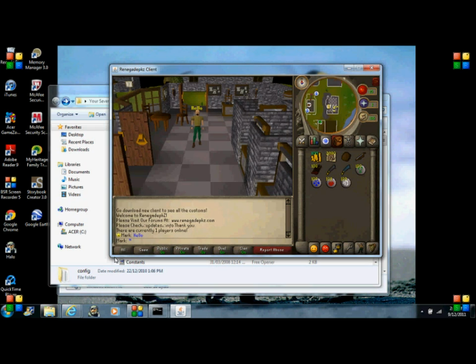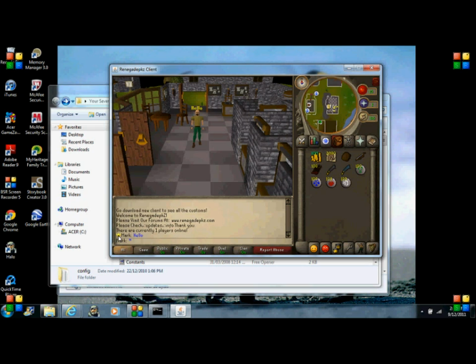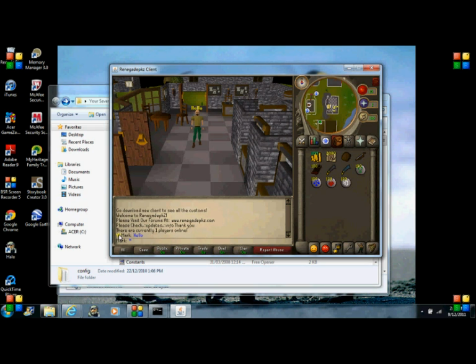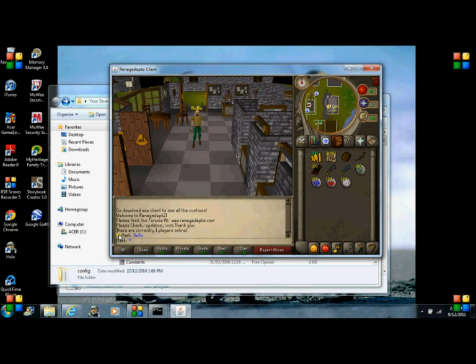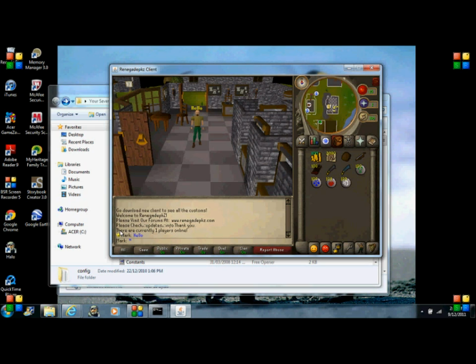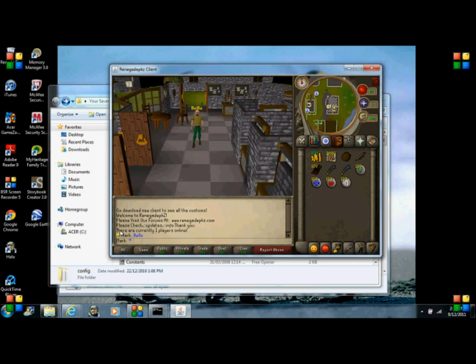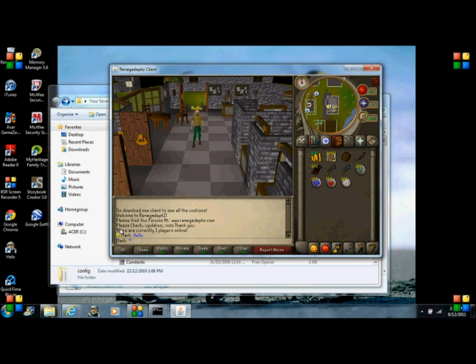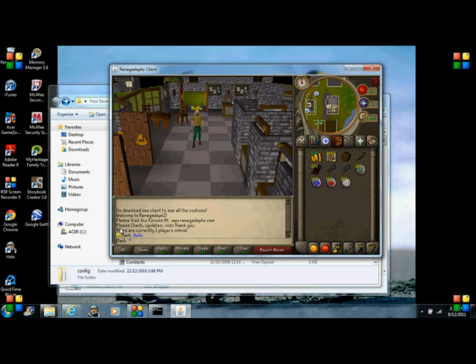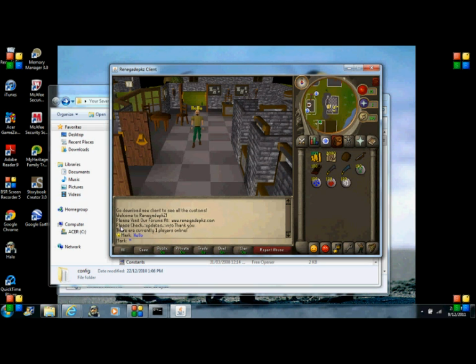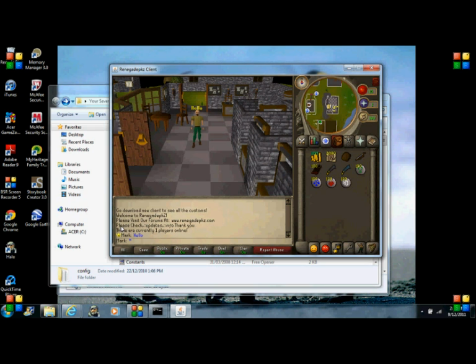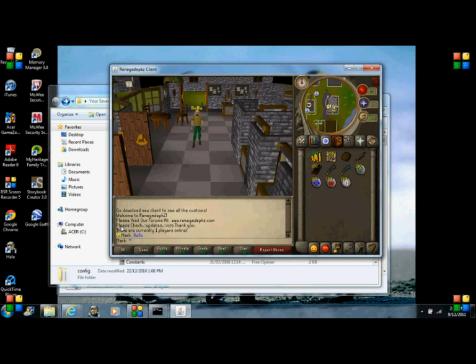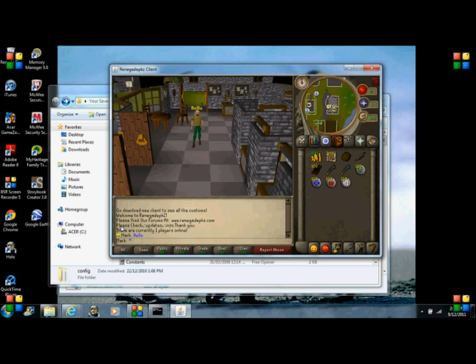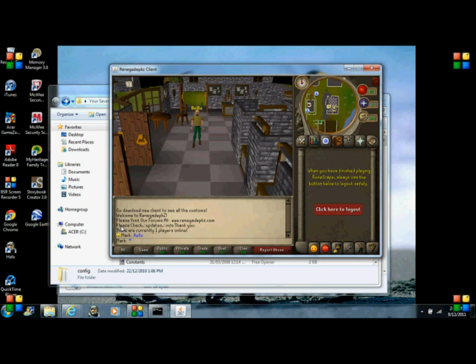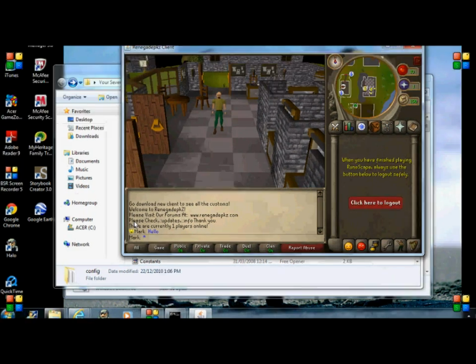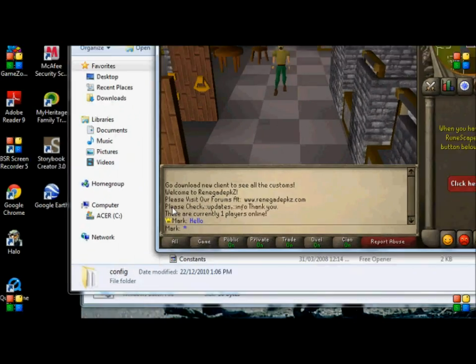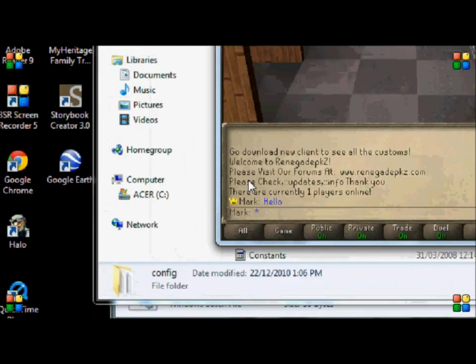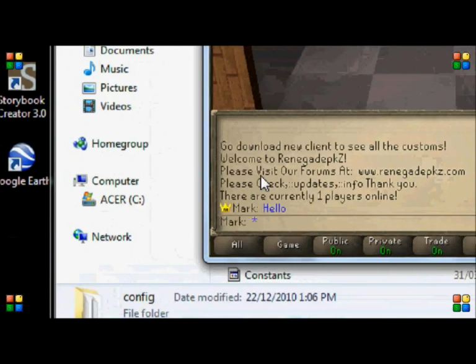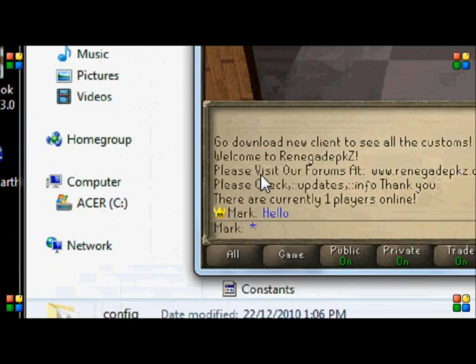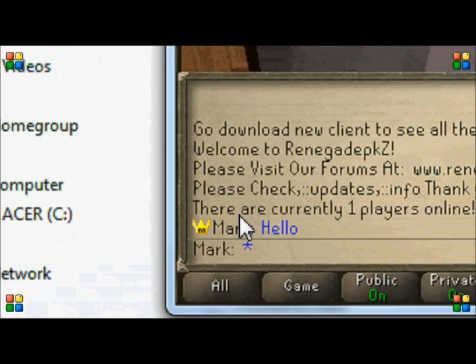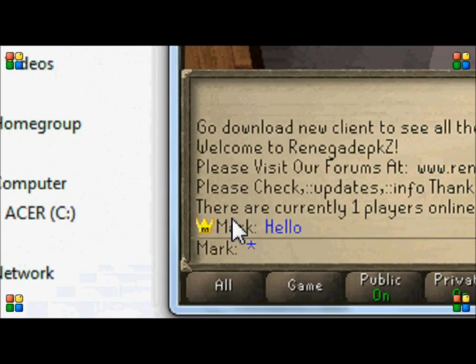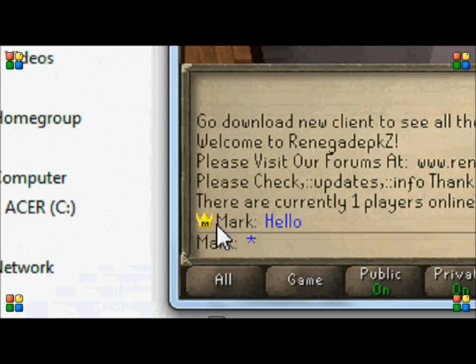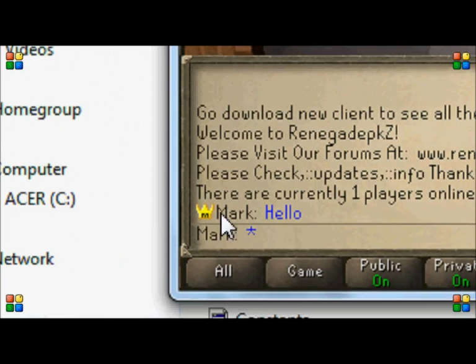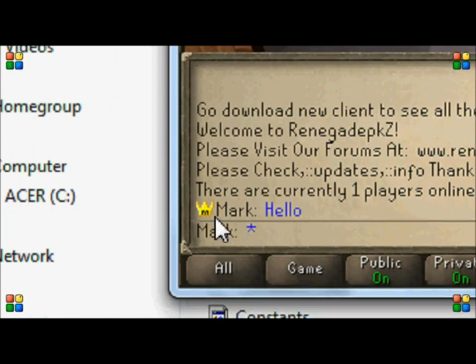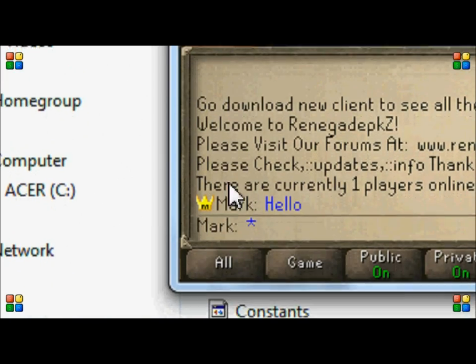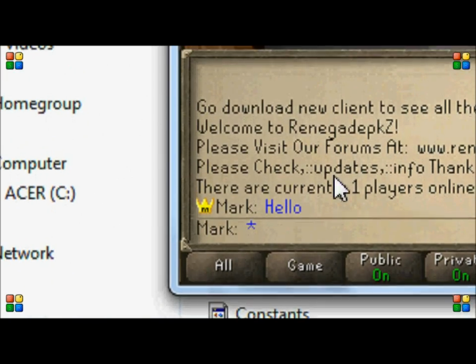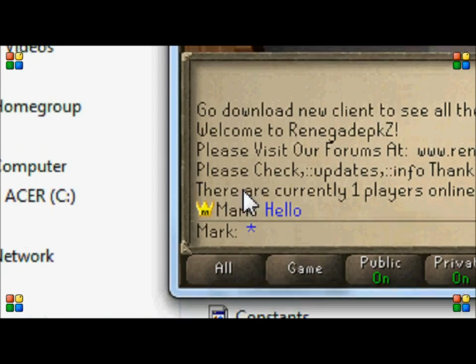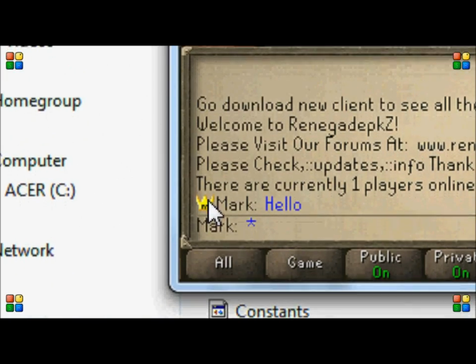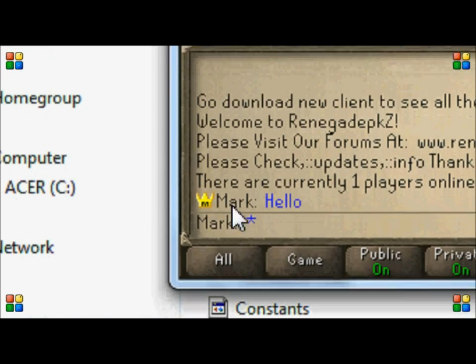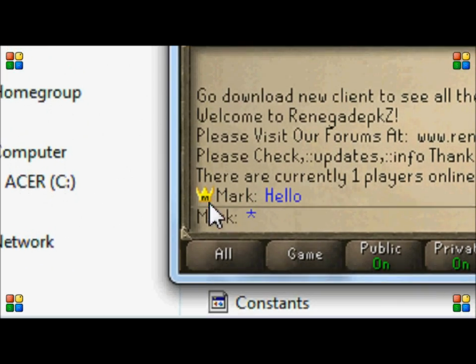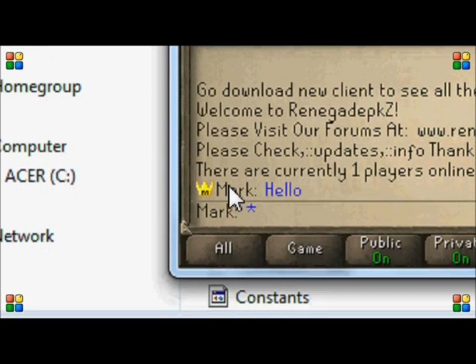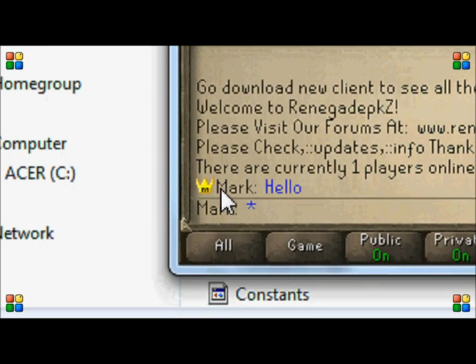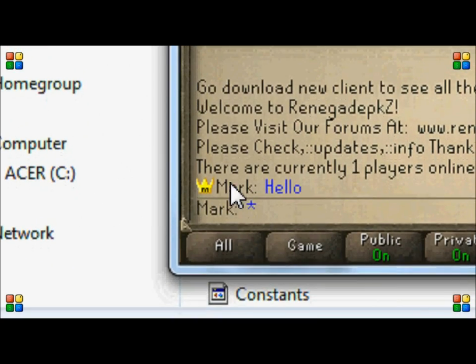Type 'hello', and you now have that little owner sign right there.